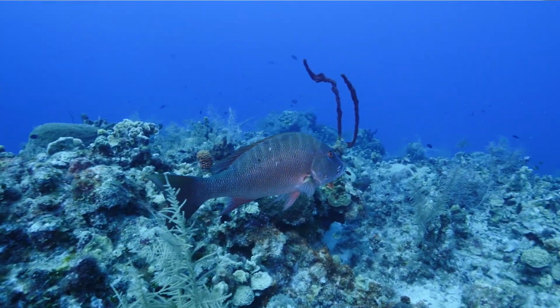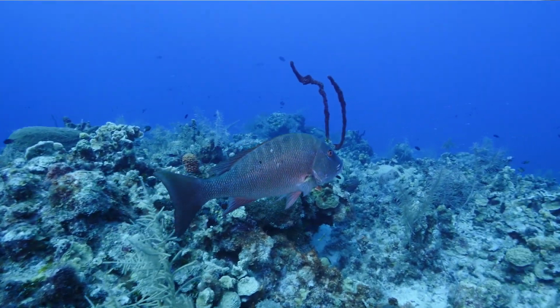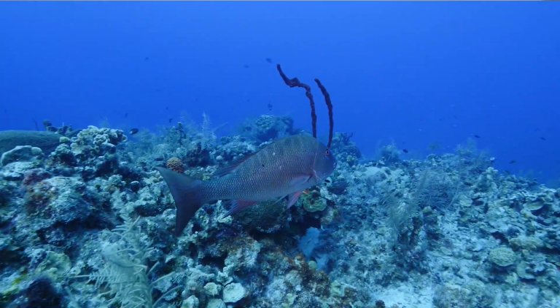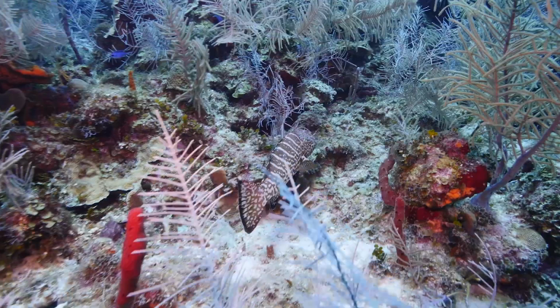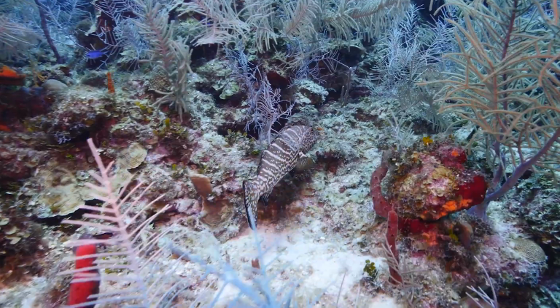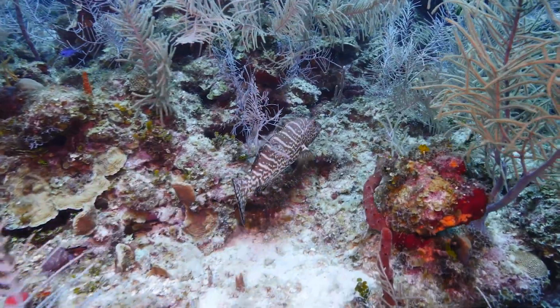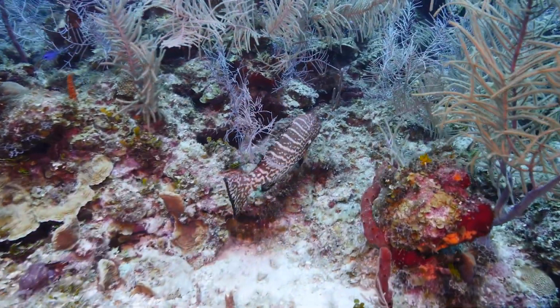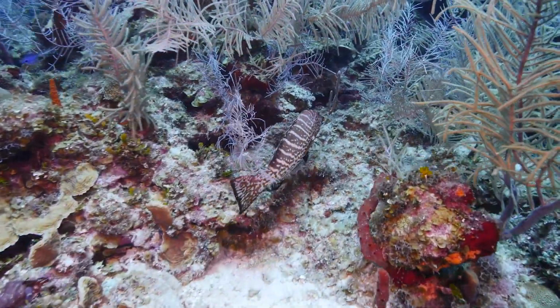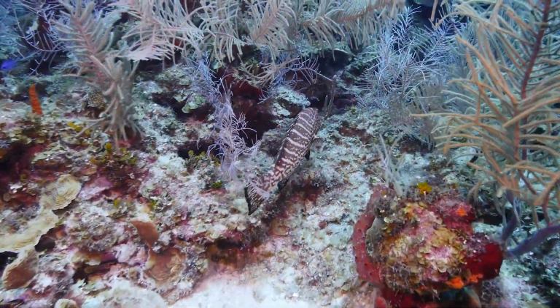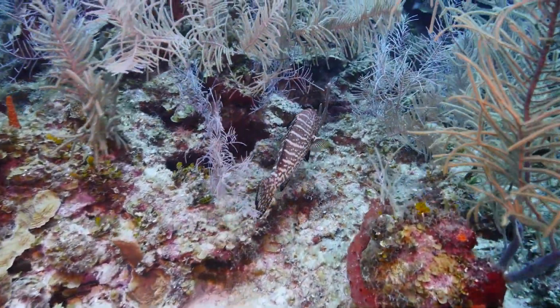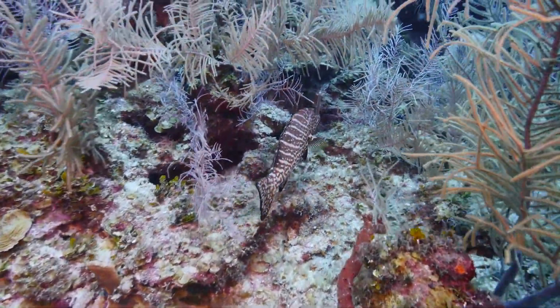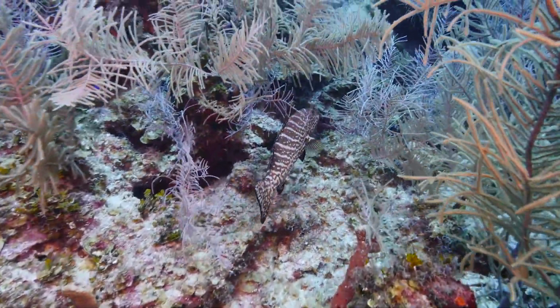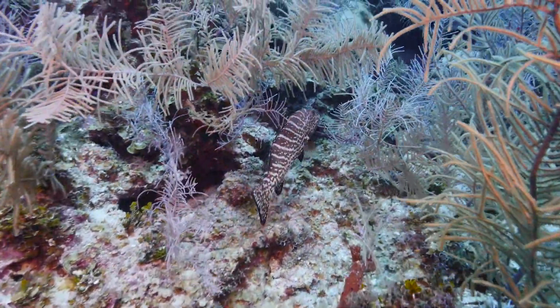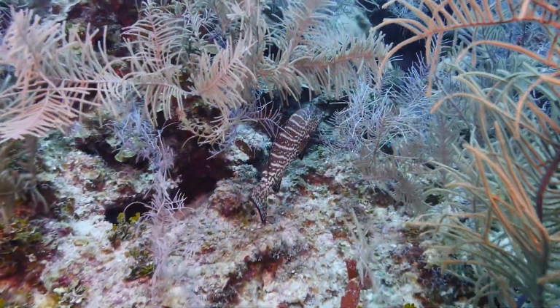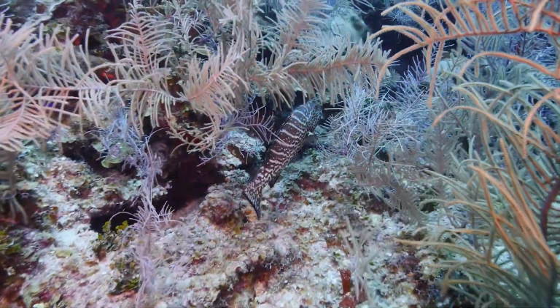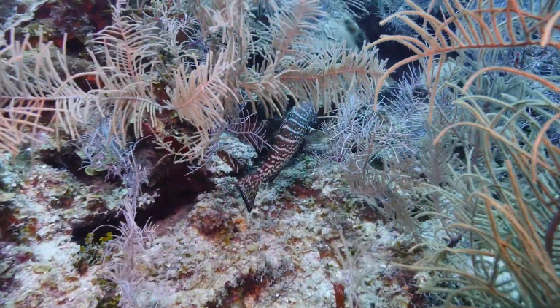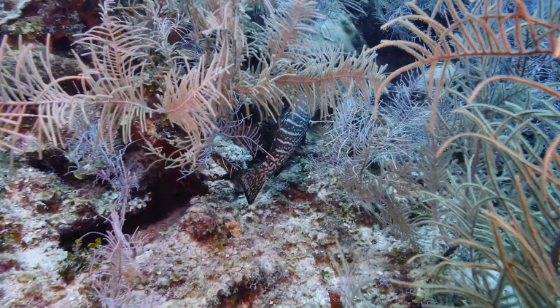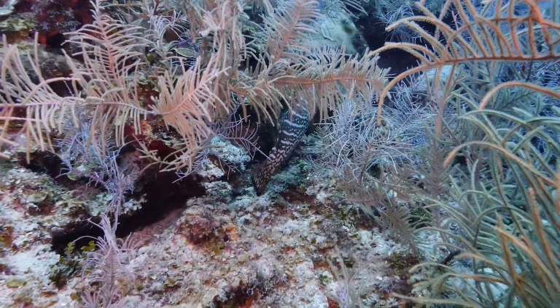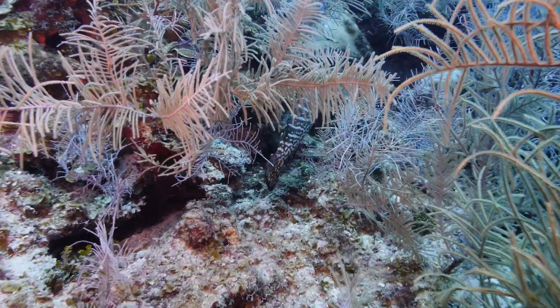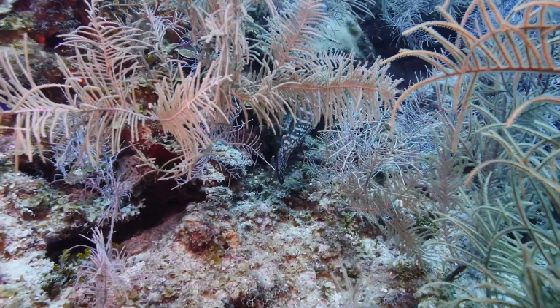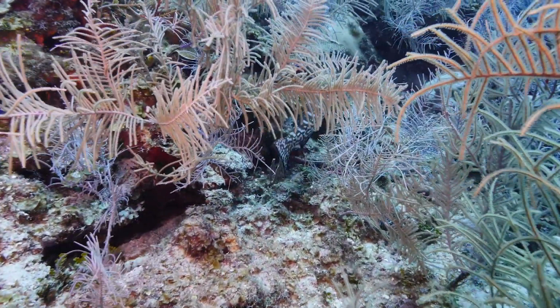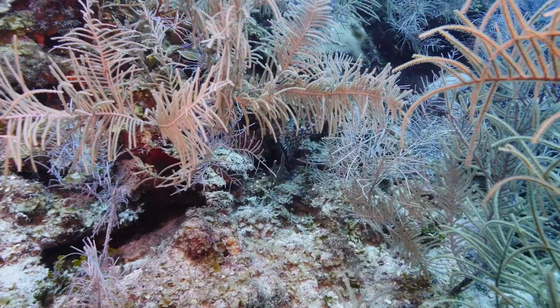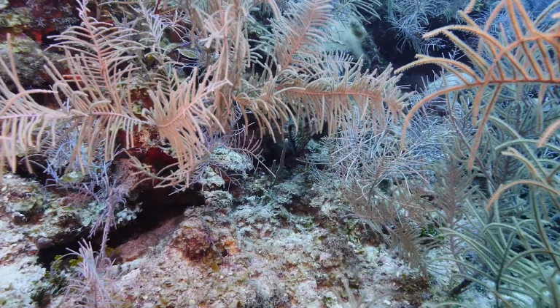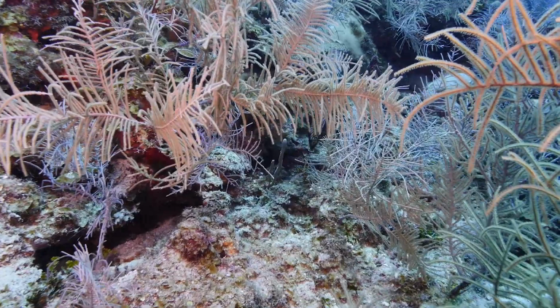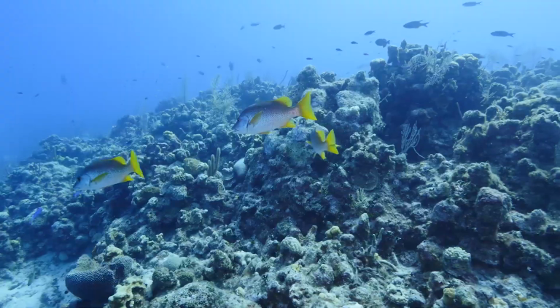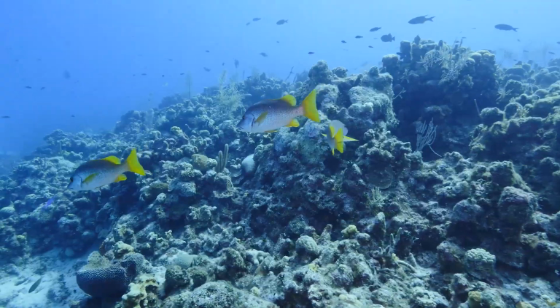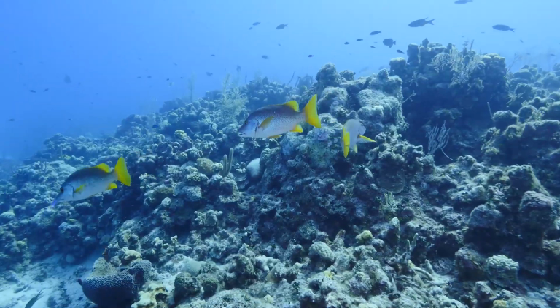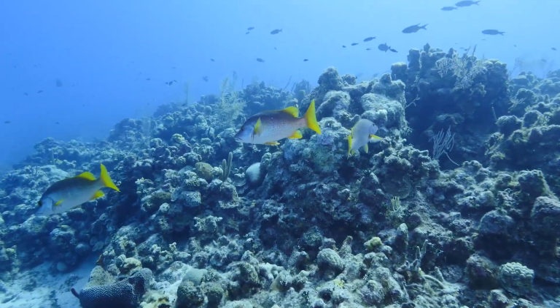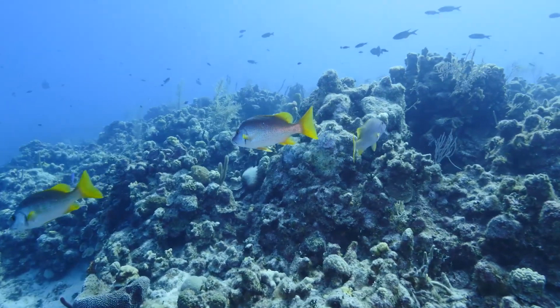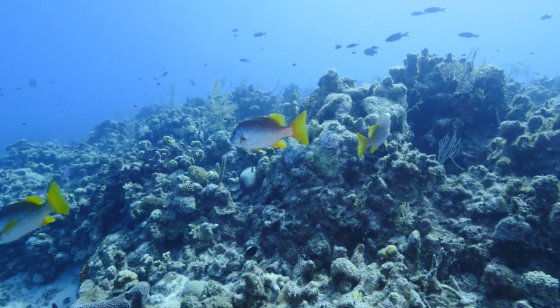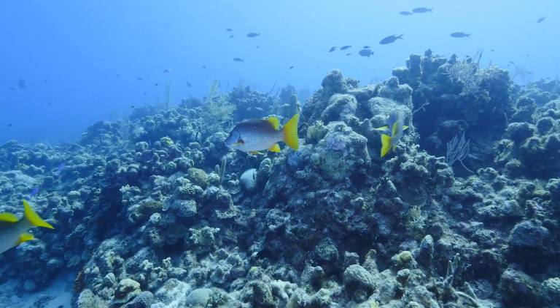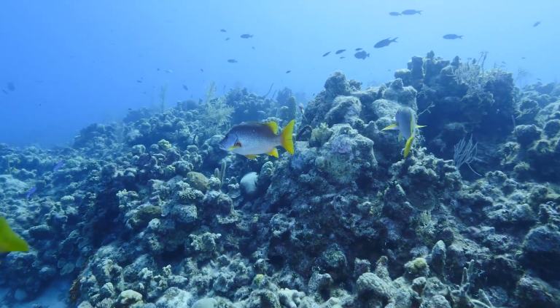We also saw a tiger grouper, other smaller types of grouper, and just tons of tropical fish. It was a really cool dive.